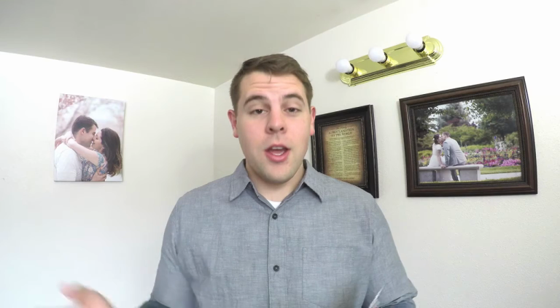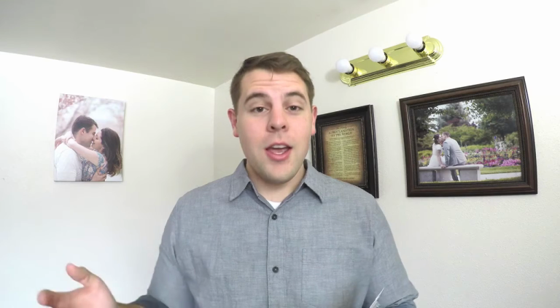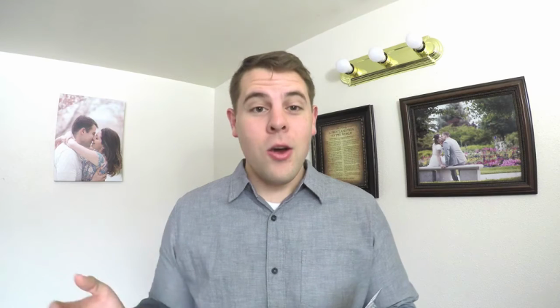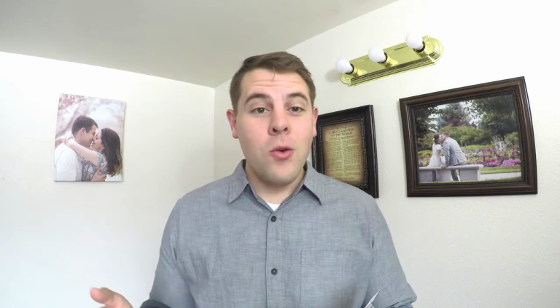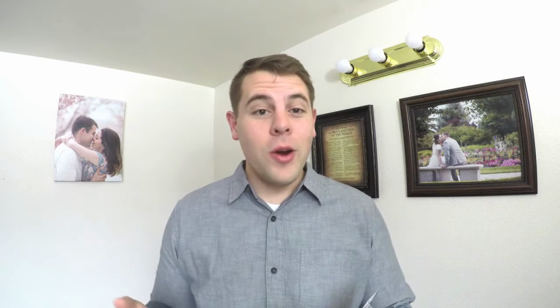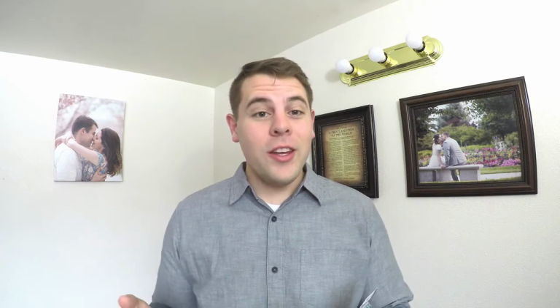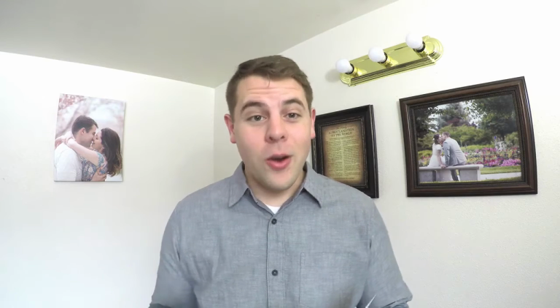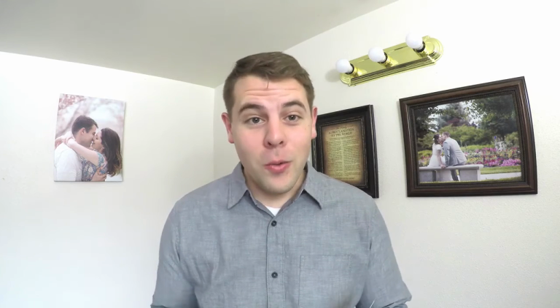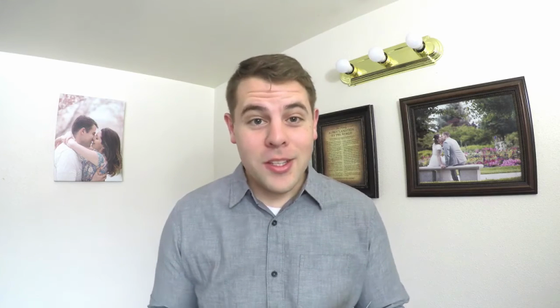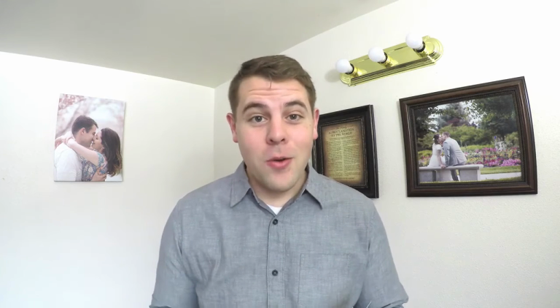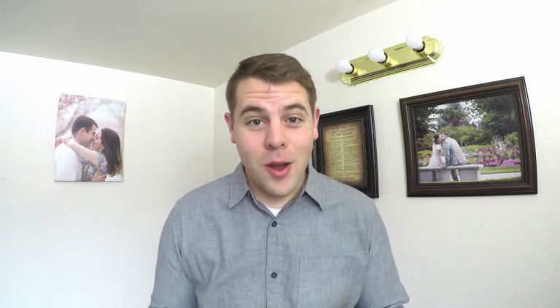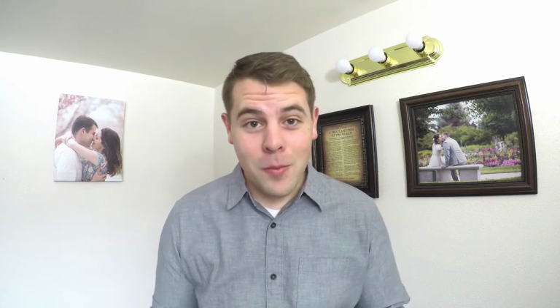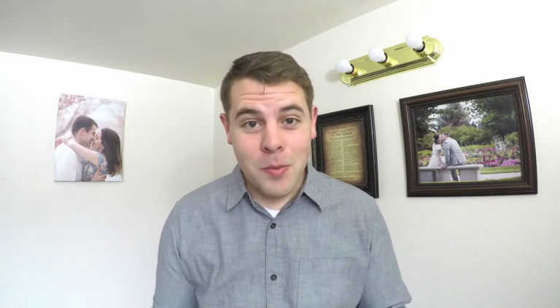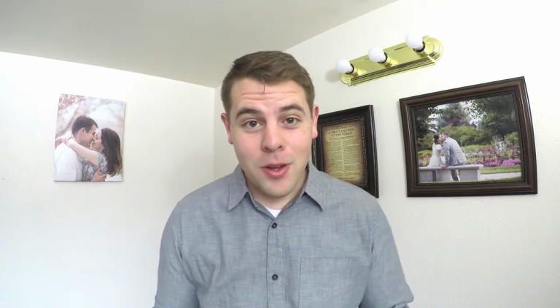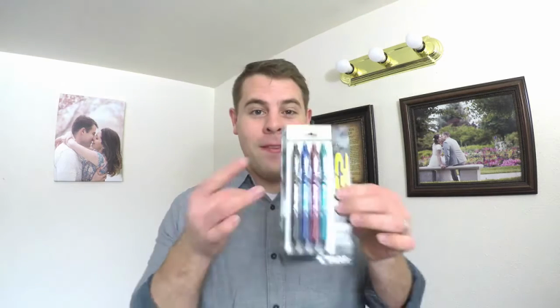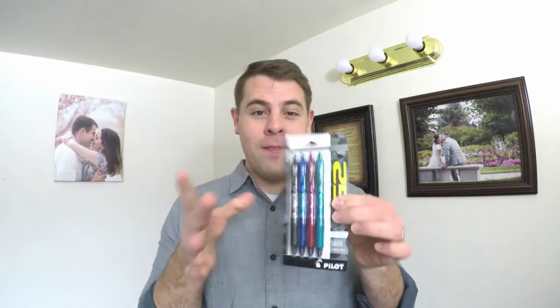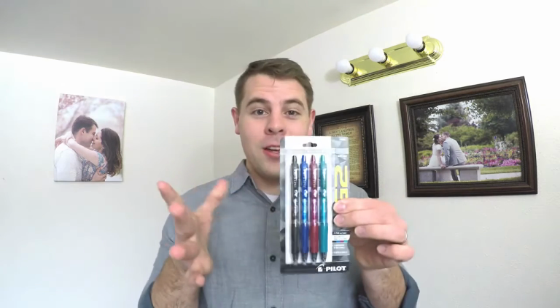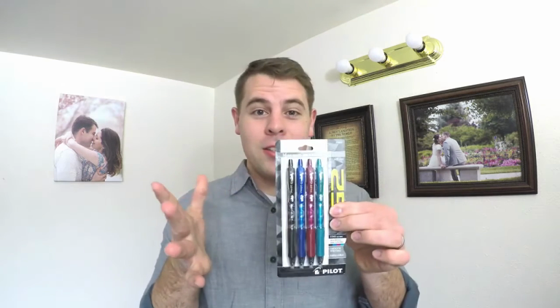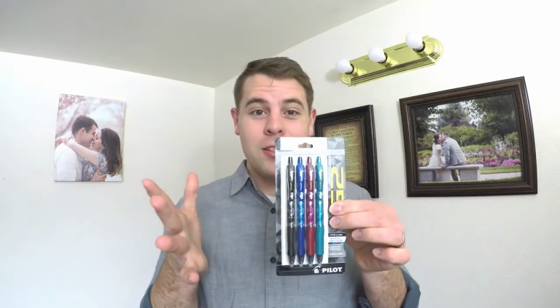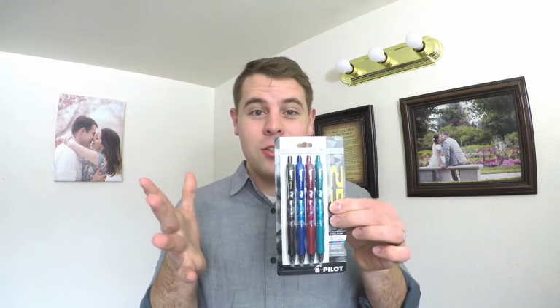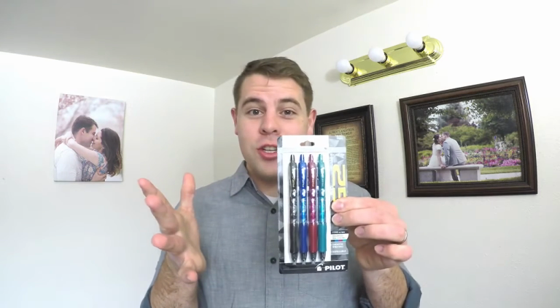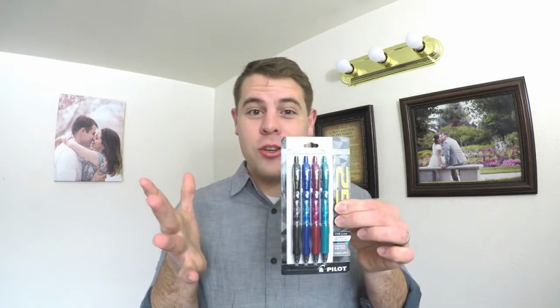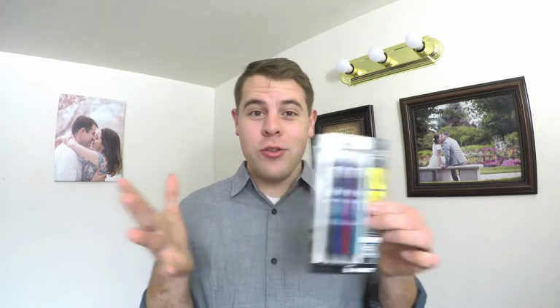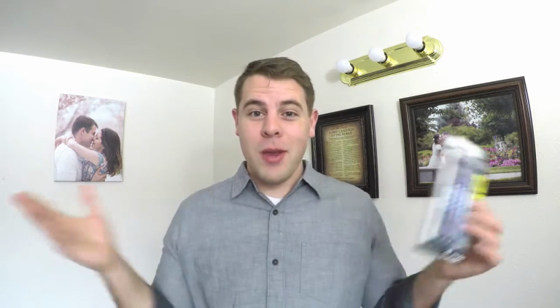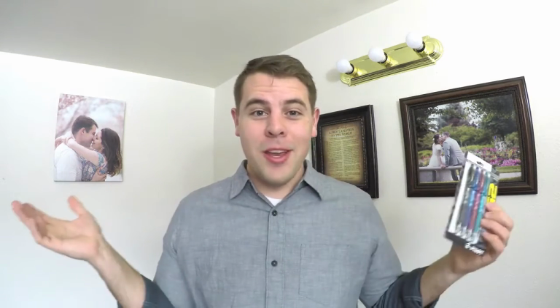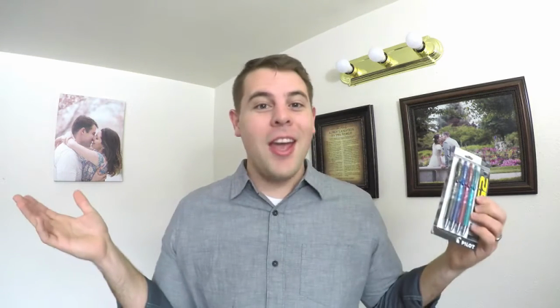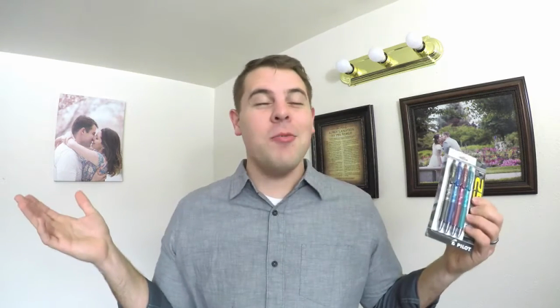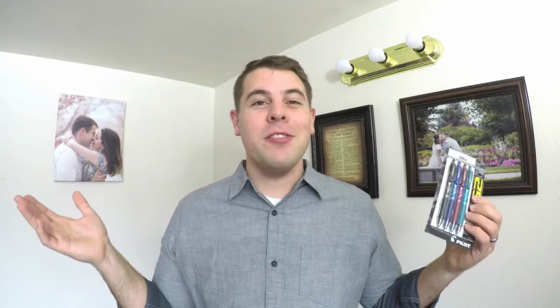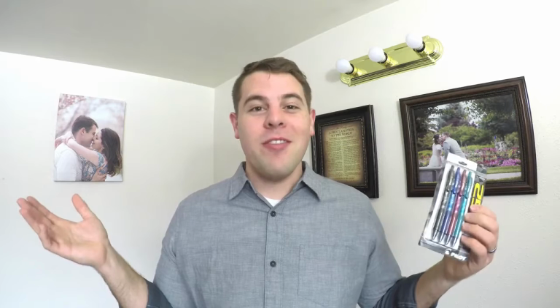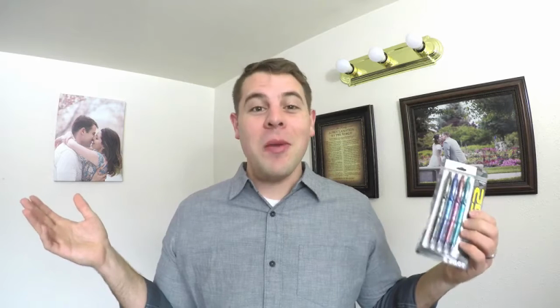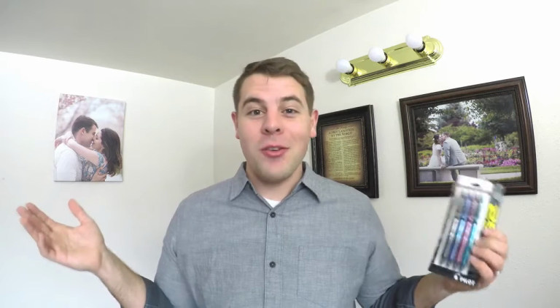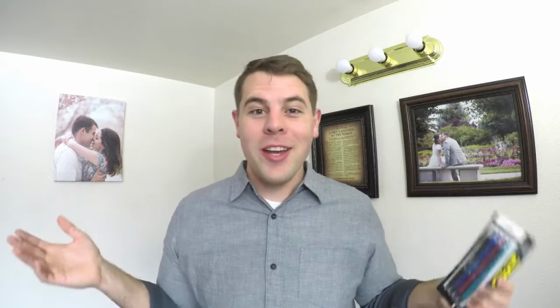Hey-ho, what do you know? What's going on, people? G2s, baby. Everybody's favorite pen, right?